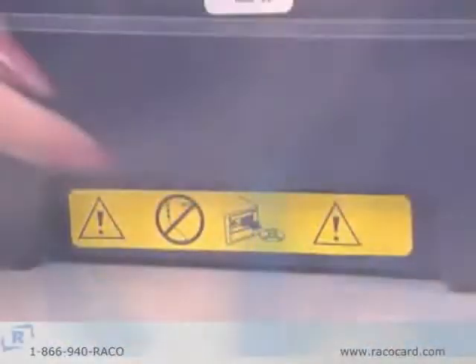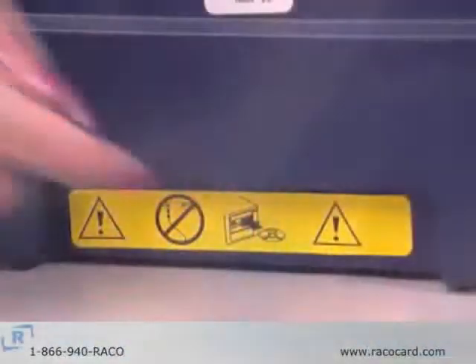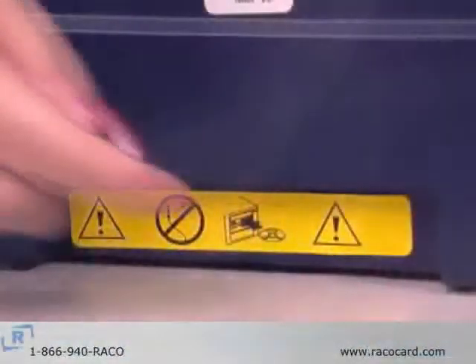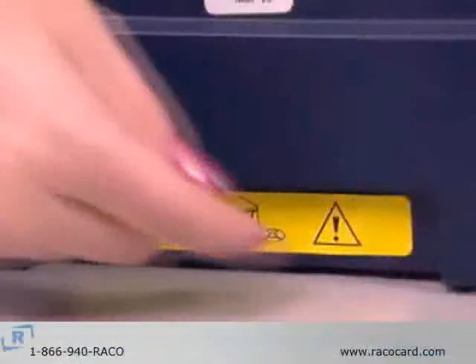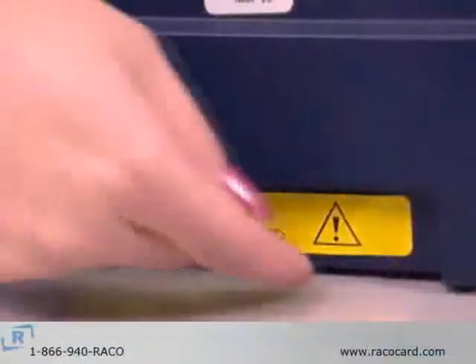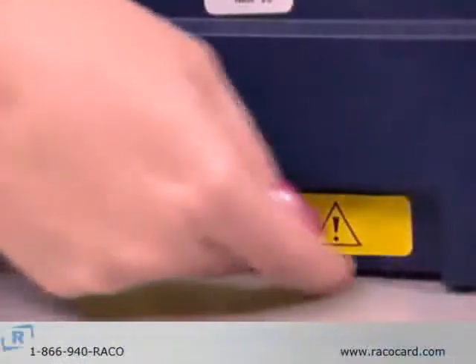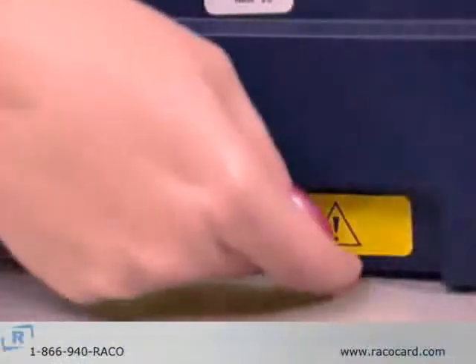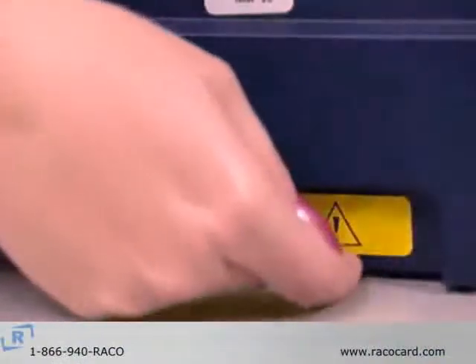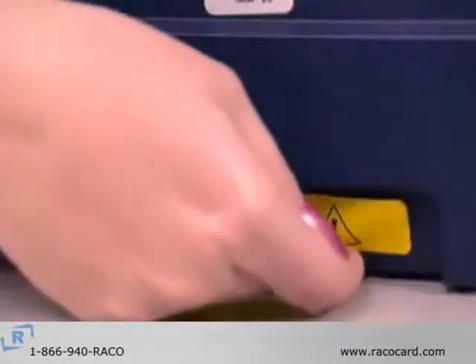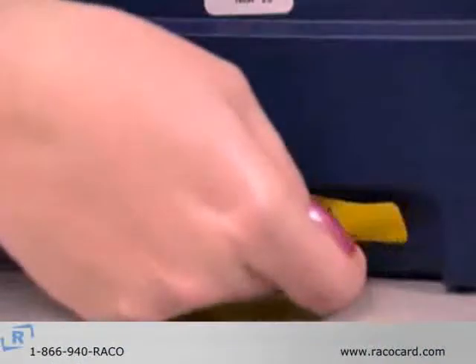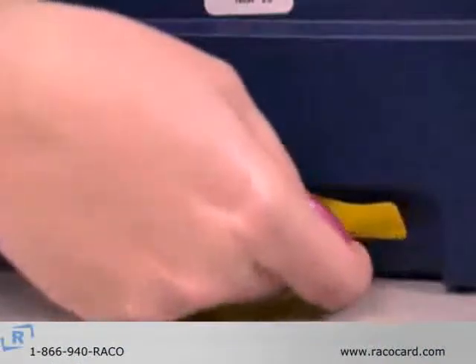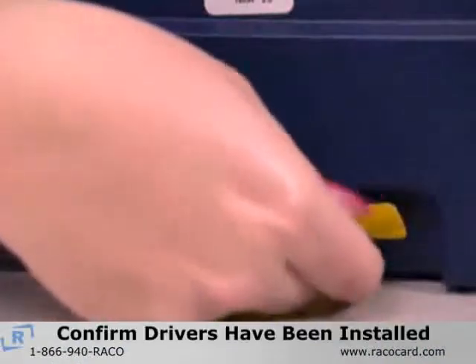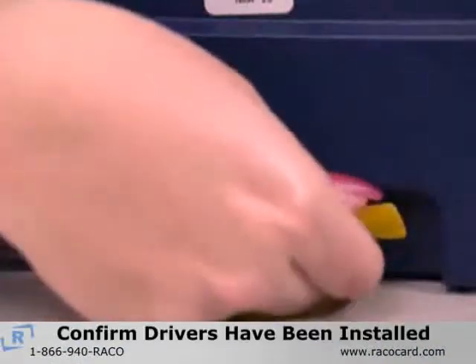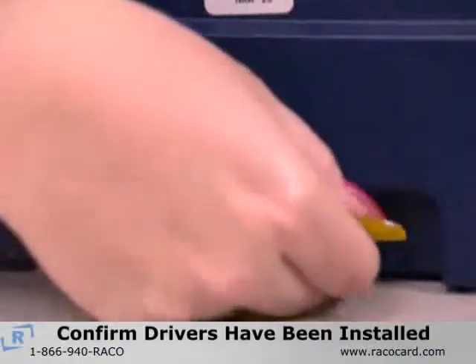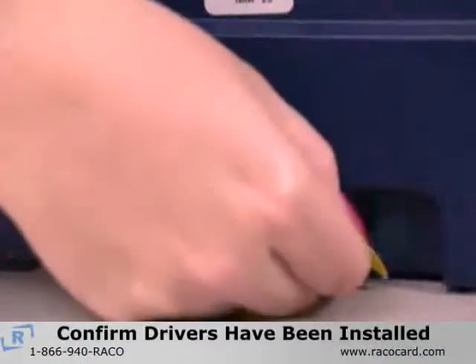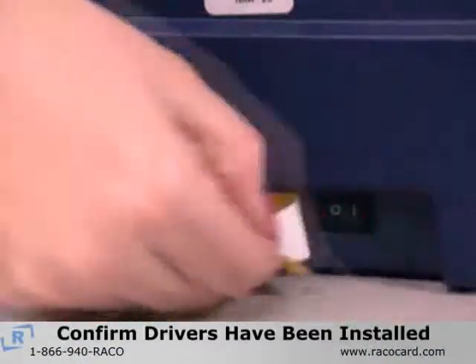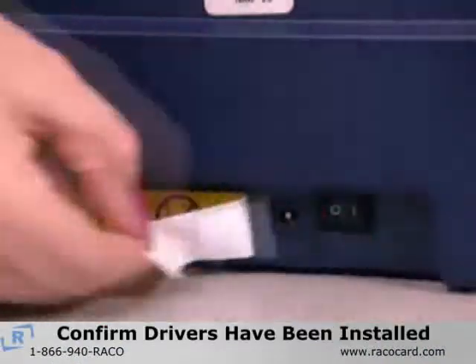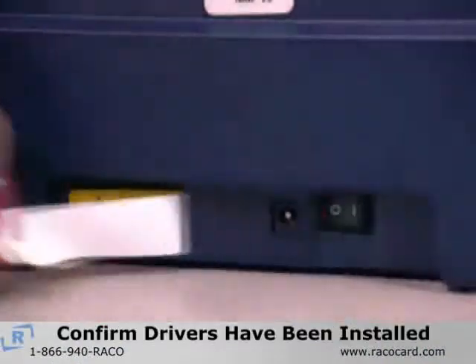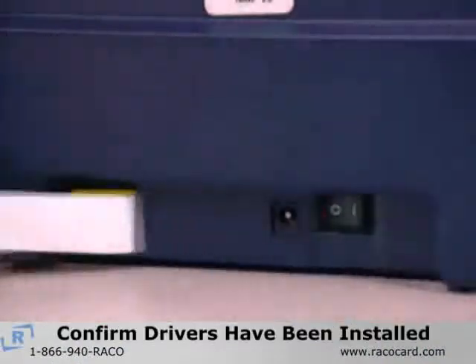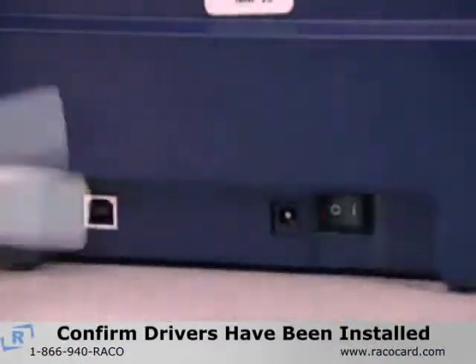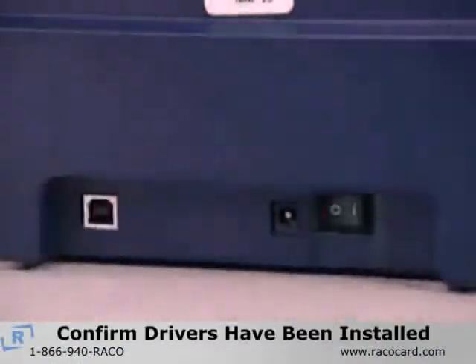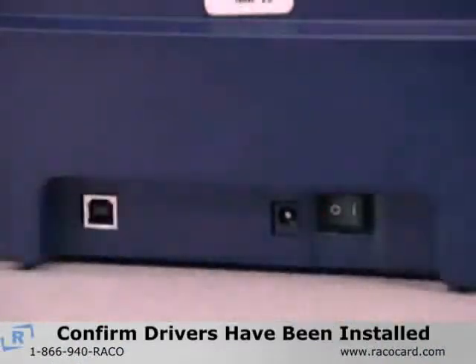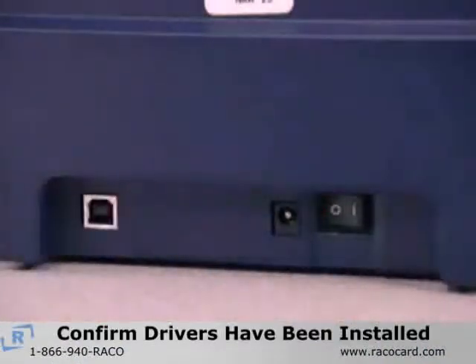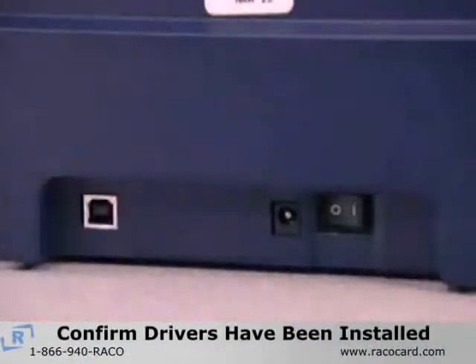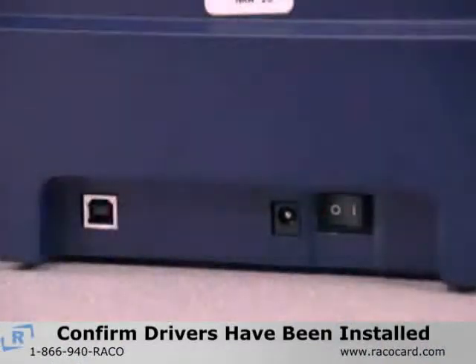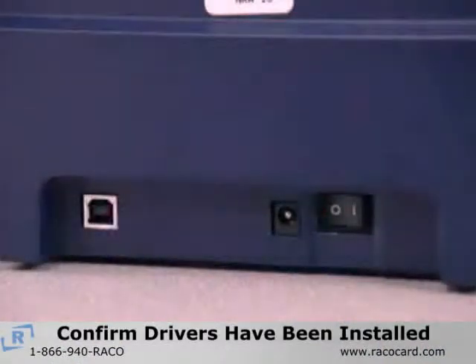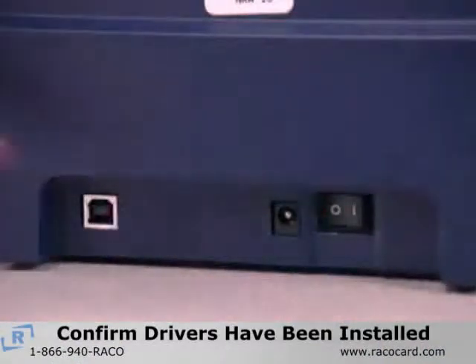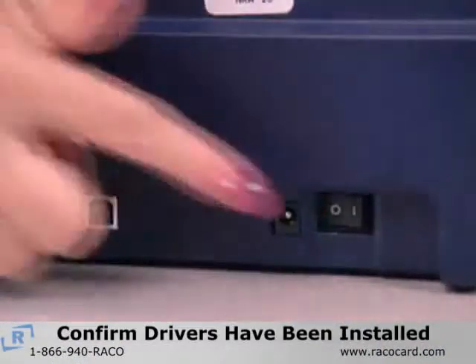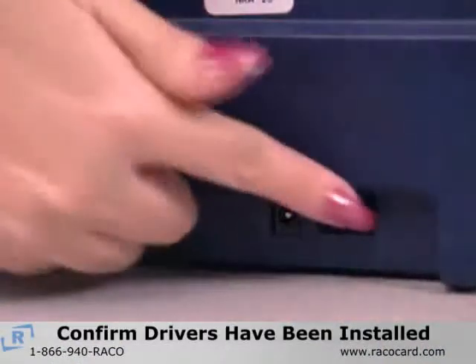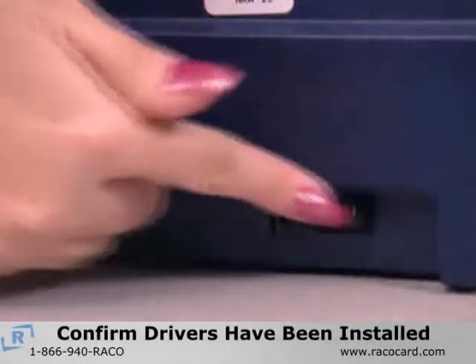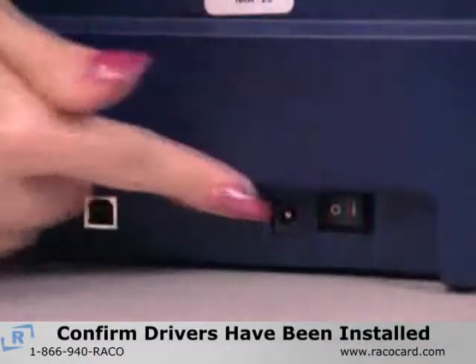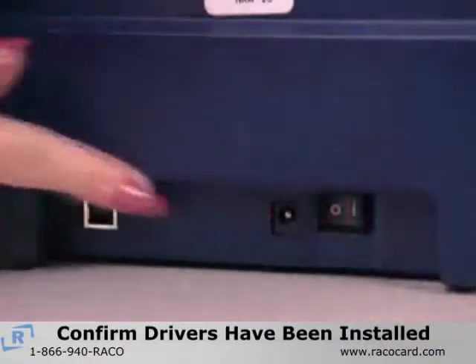Before continuing with this section, please confirm that you have already installed the printer drivers on your computer.